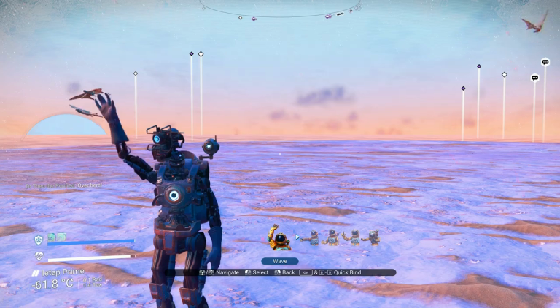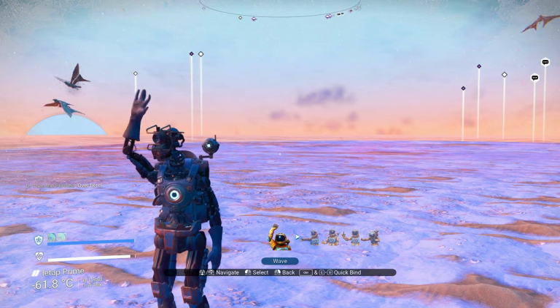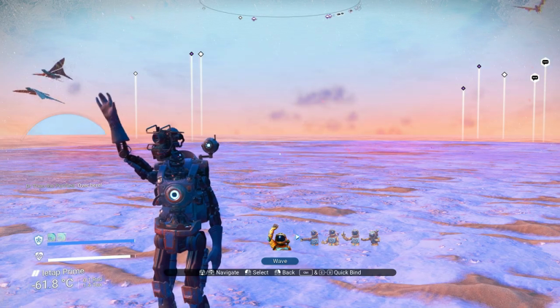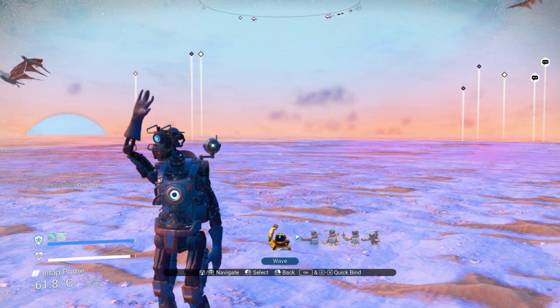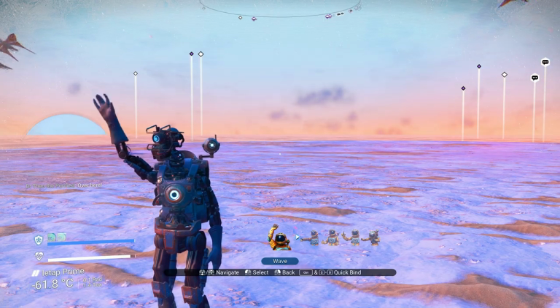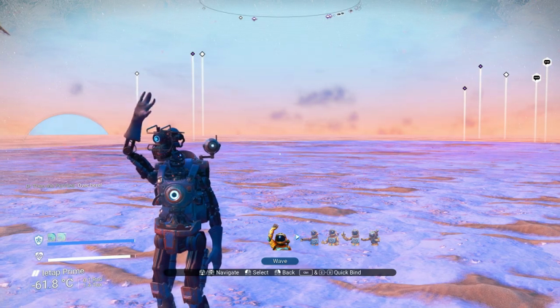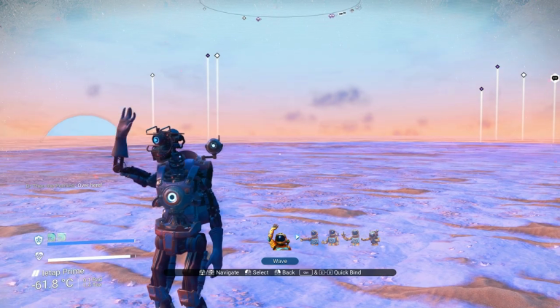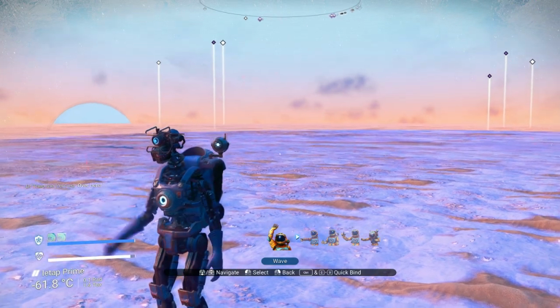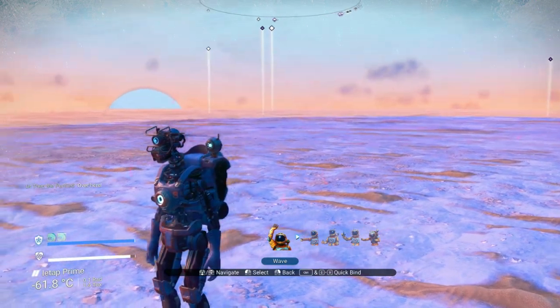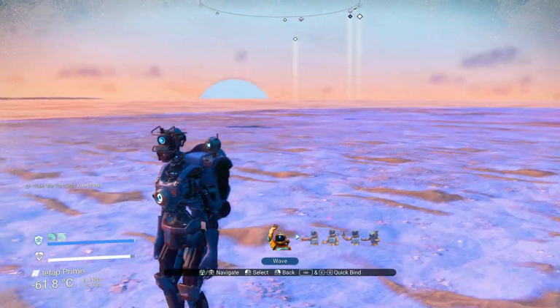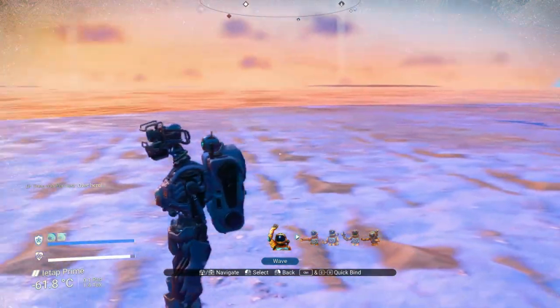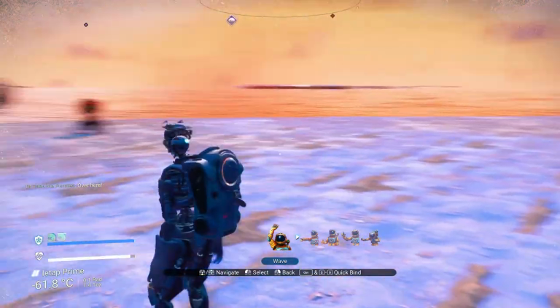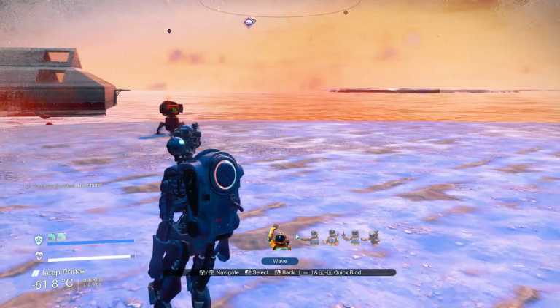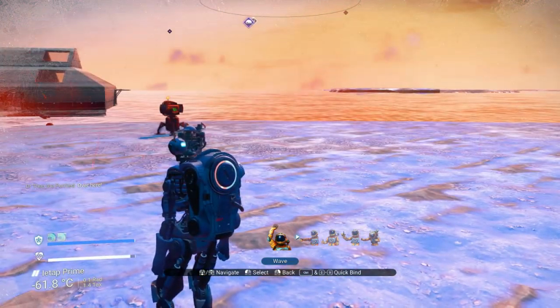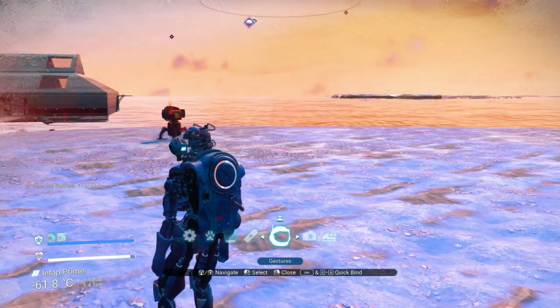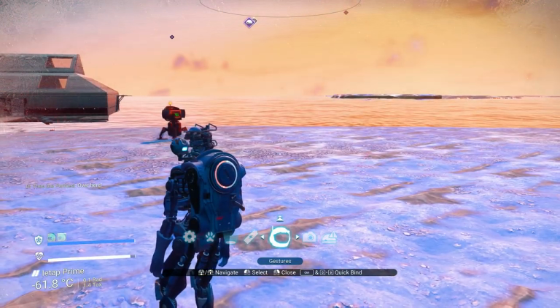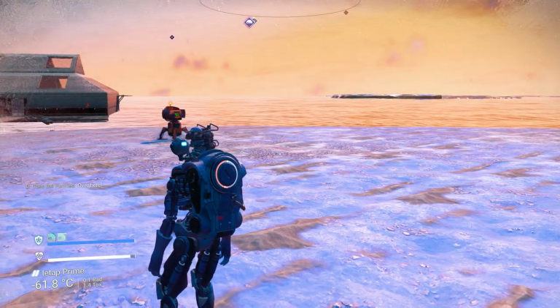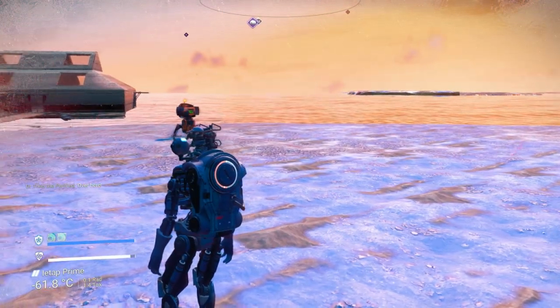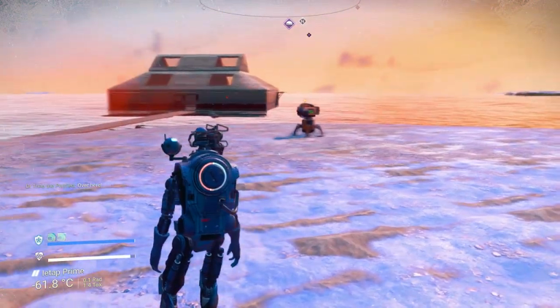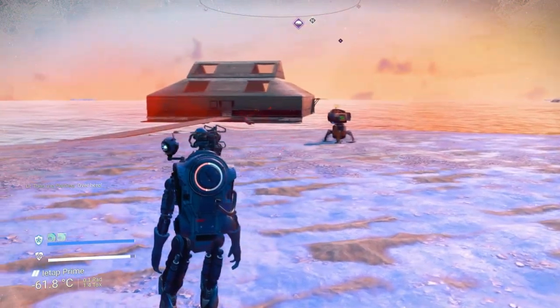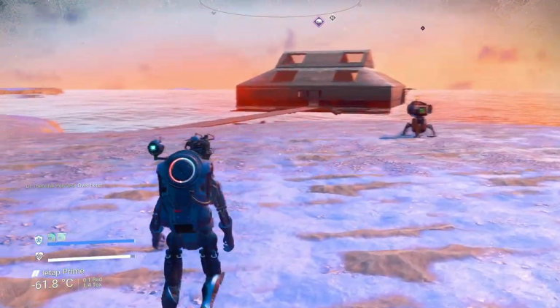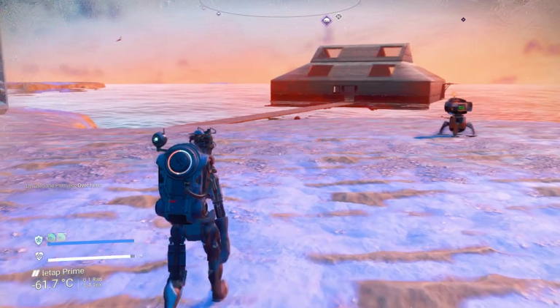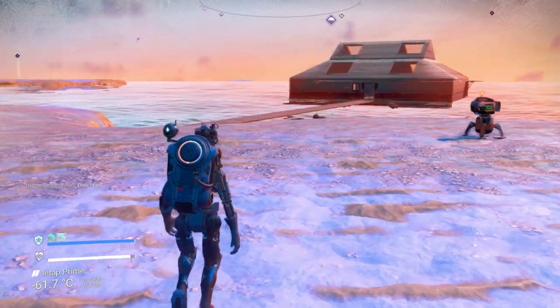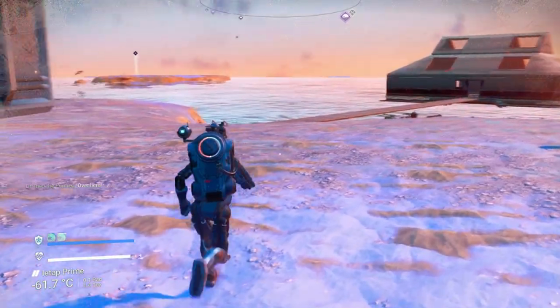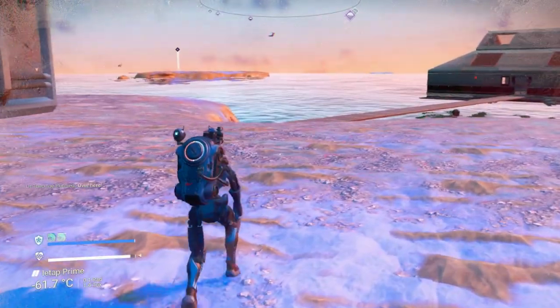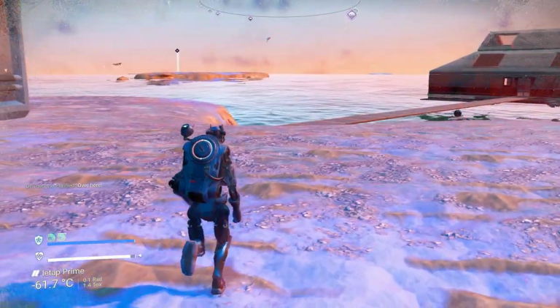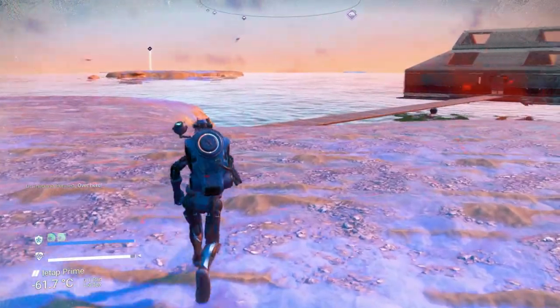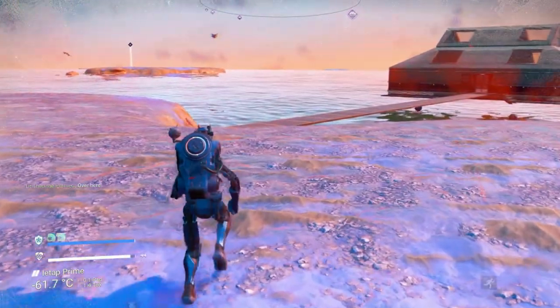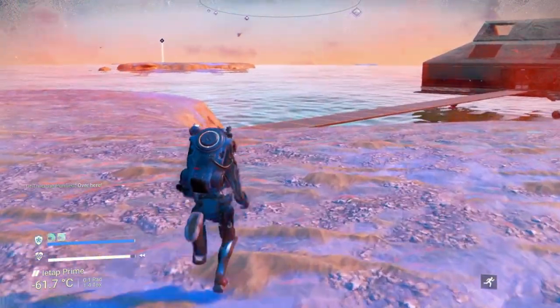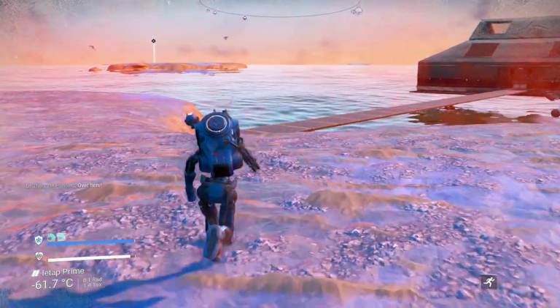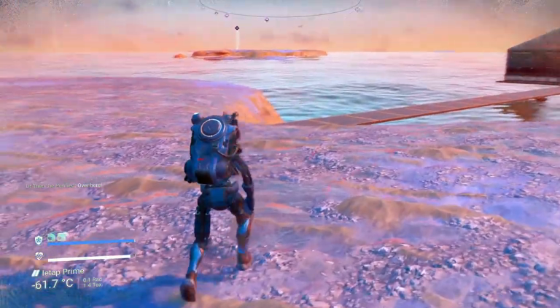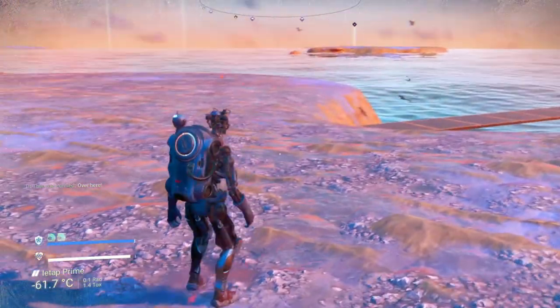Welcome to another episode. In this one, I'm gonna show you how to fish indoors.